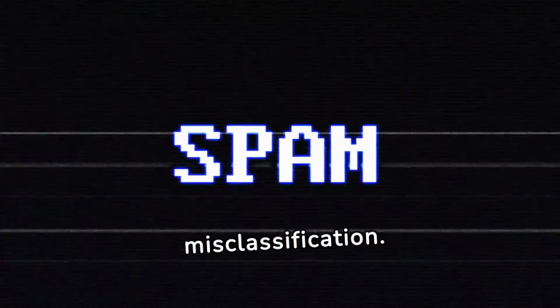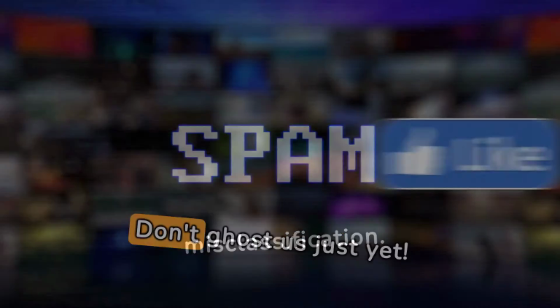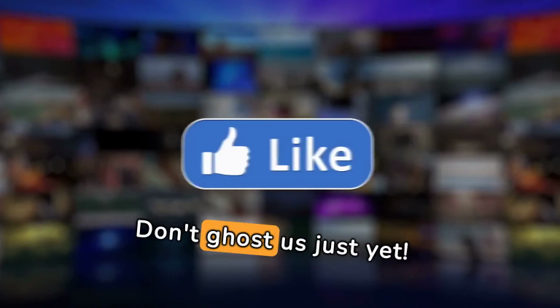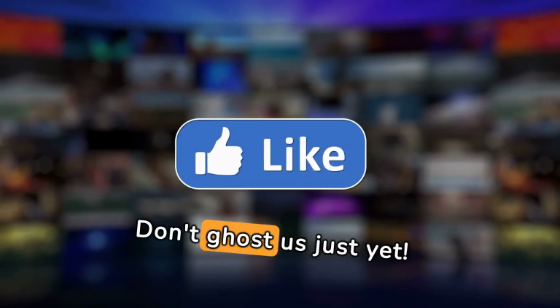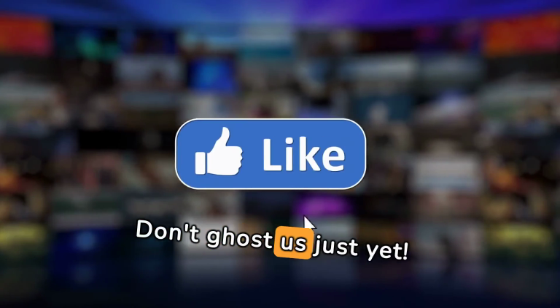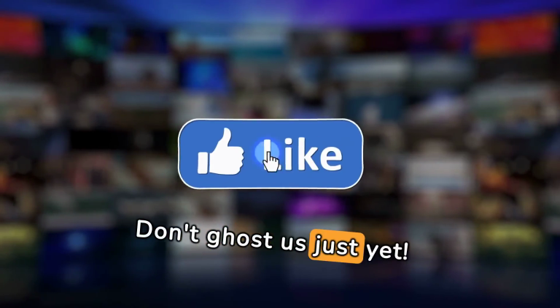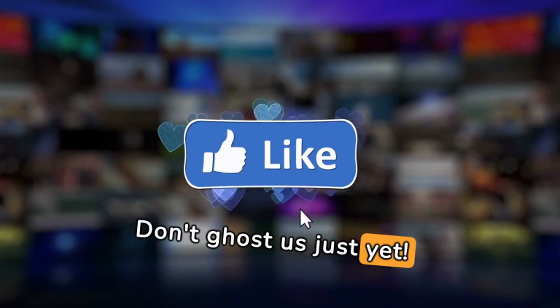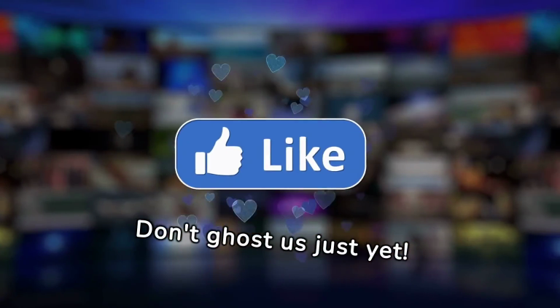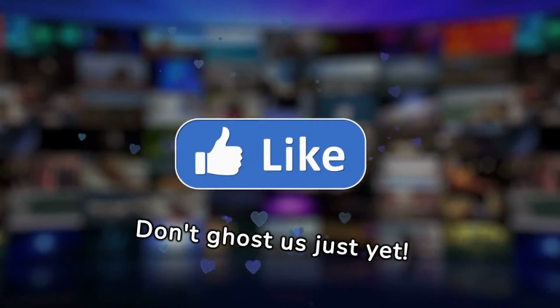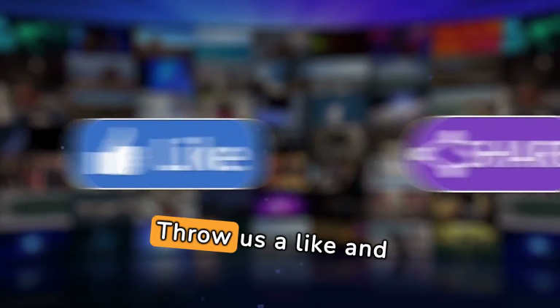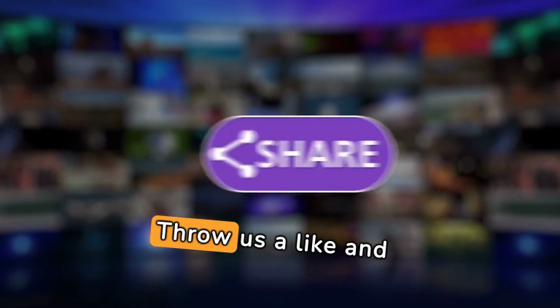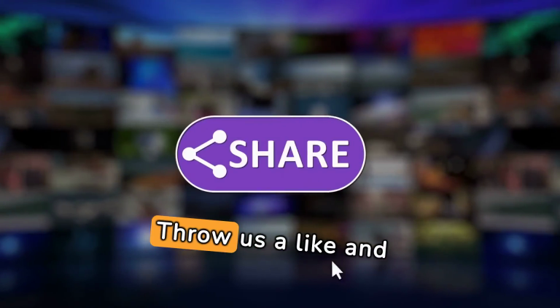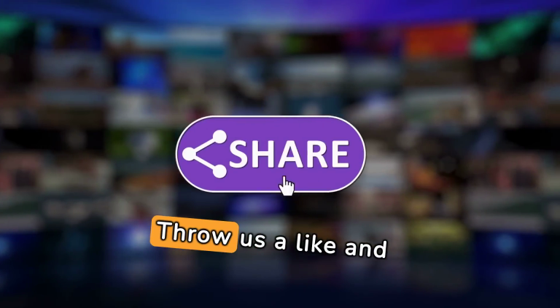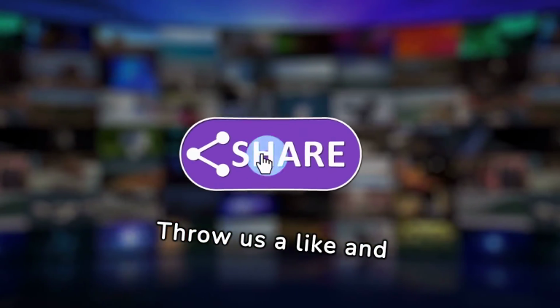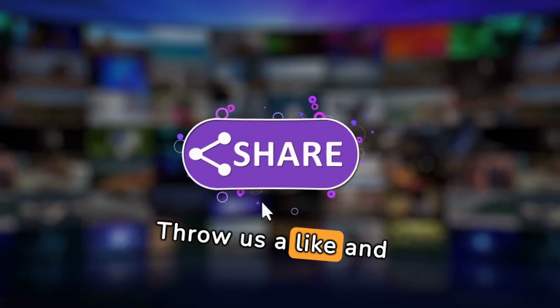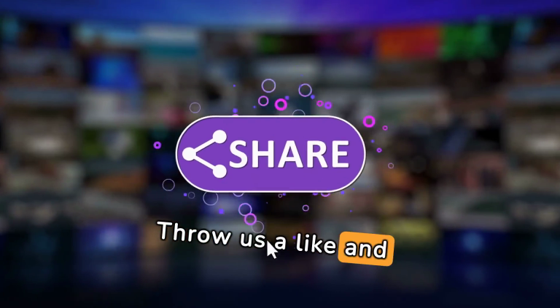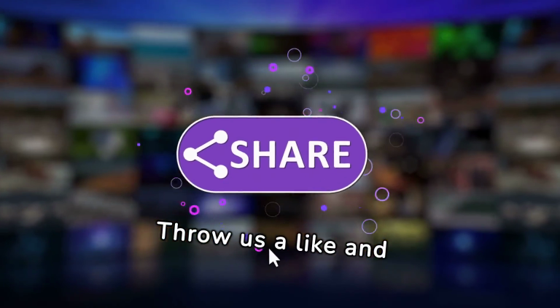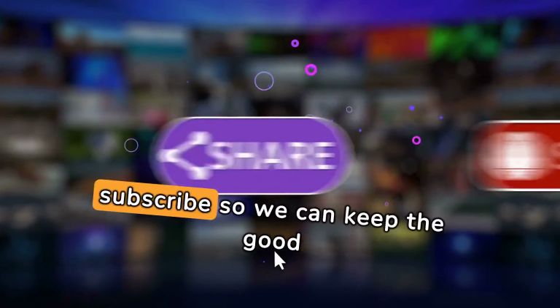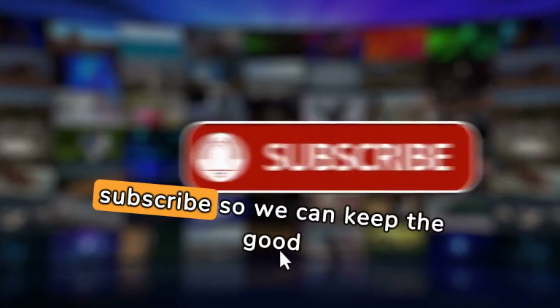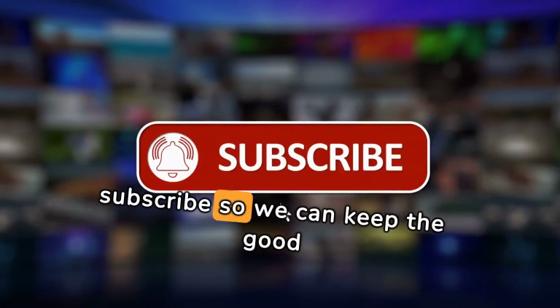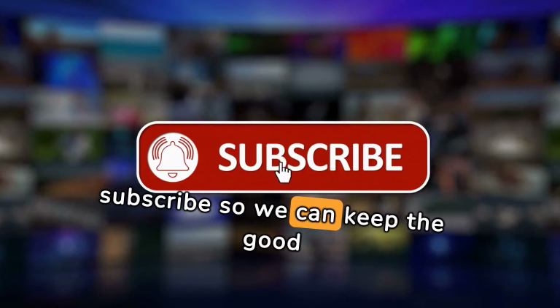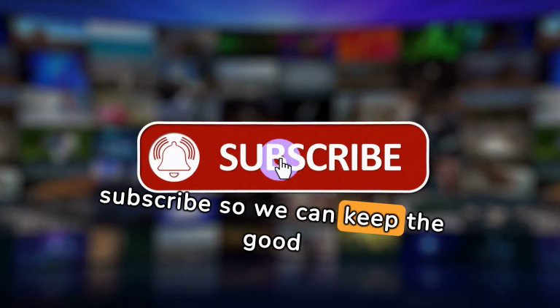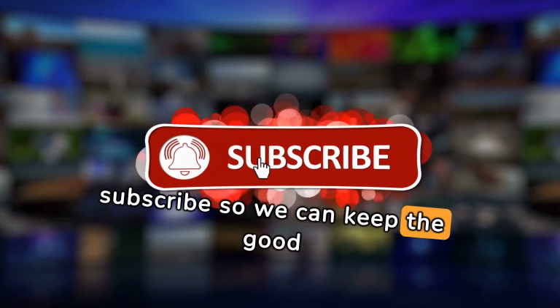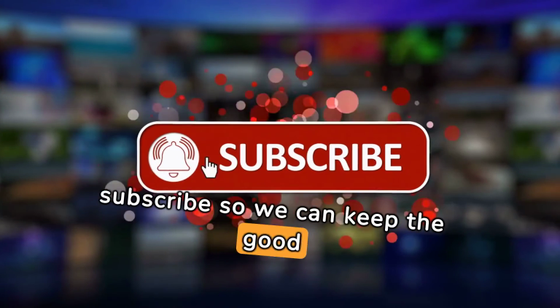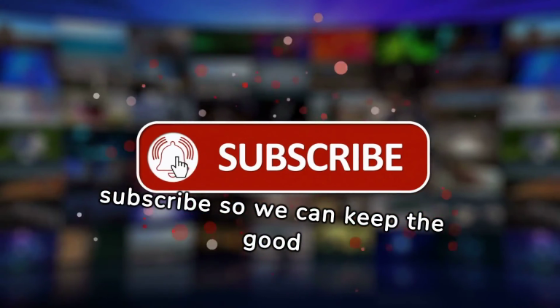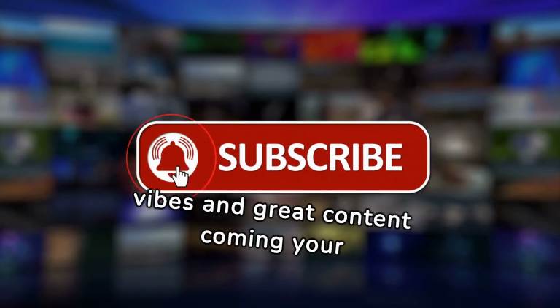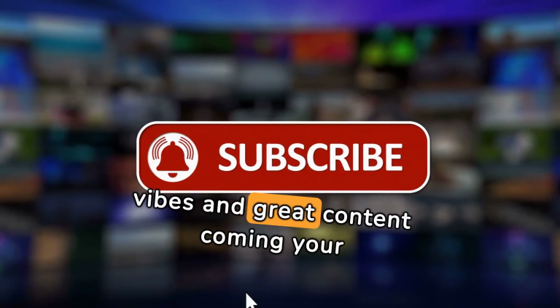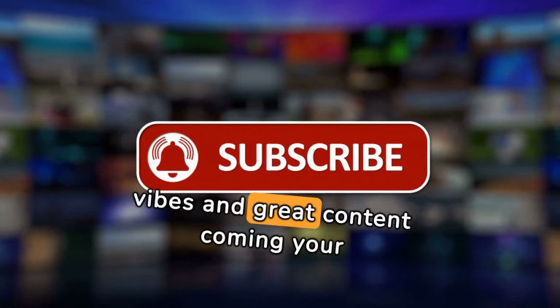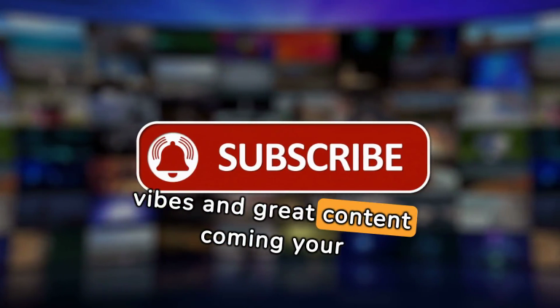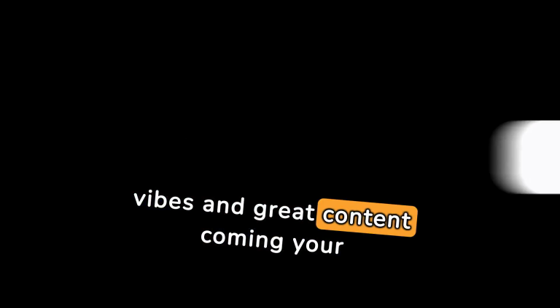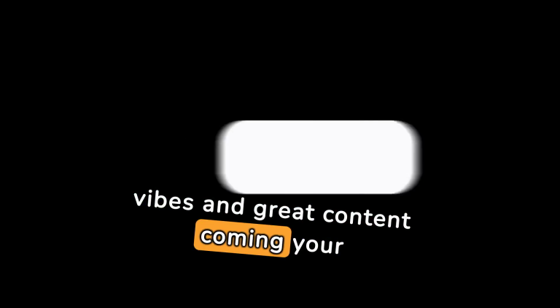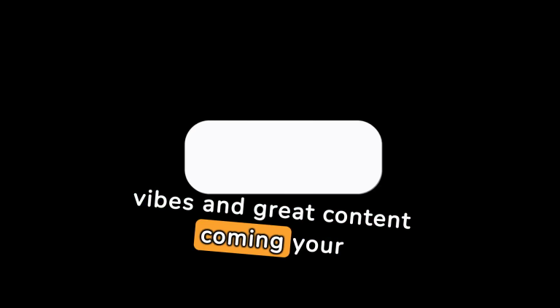Don't ghost us just yet. Throw us a like and subscribe so we can keep the good vibes and great content coming your way.